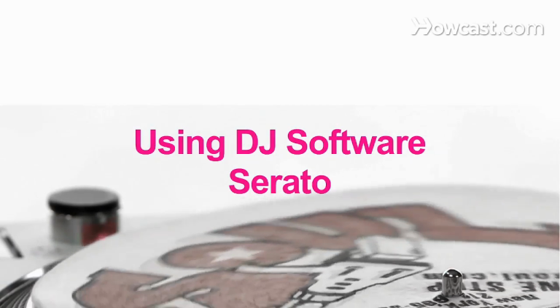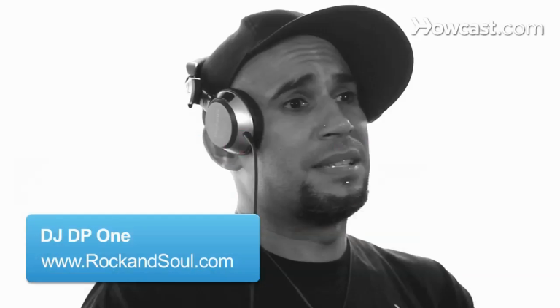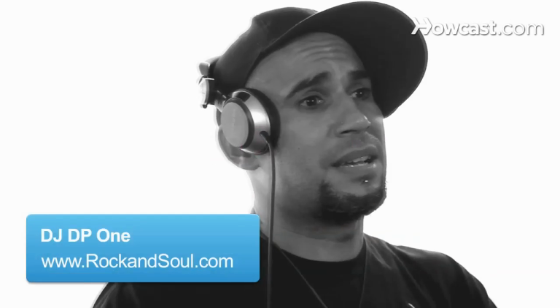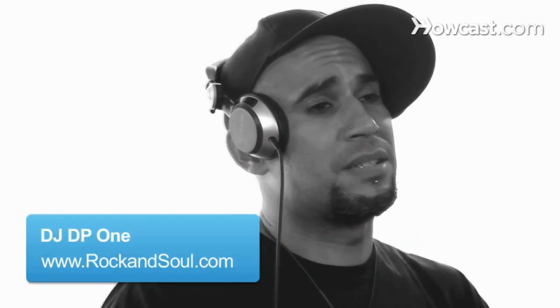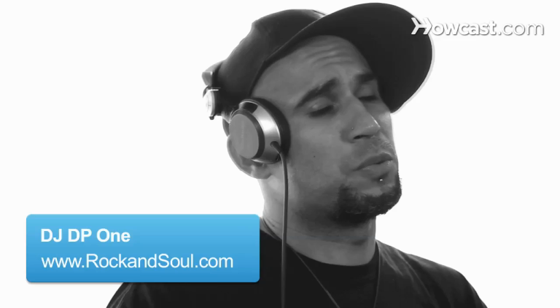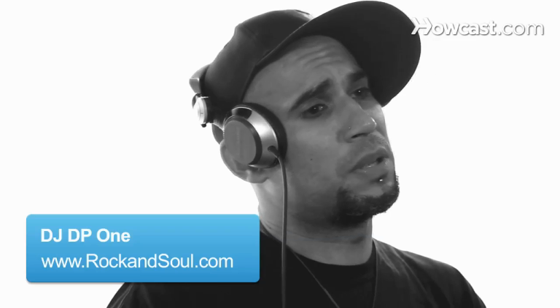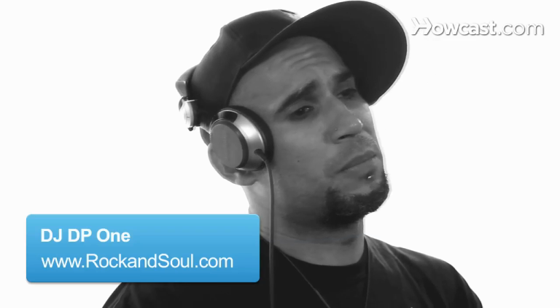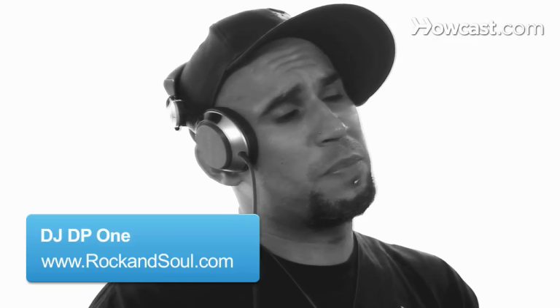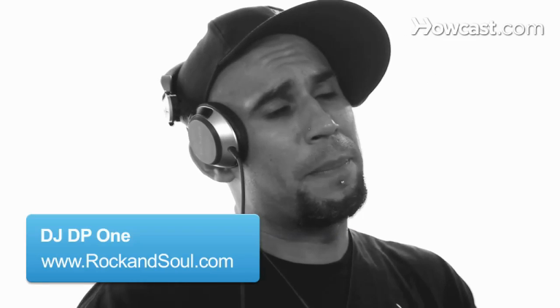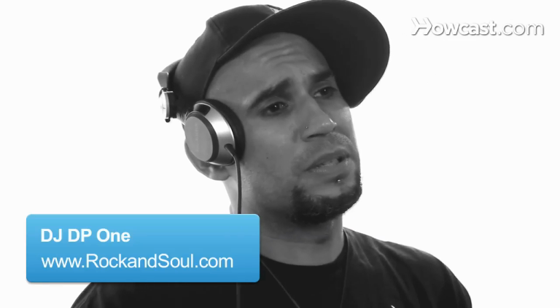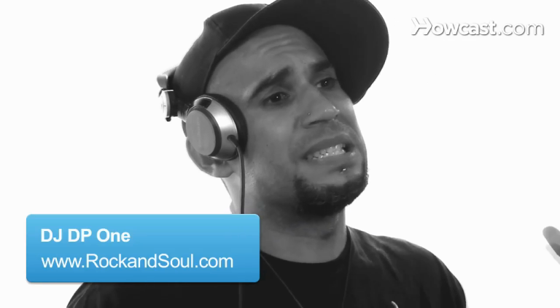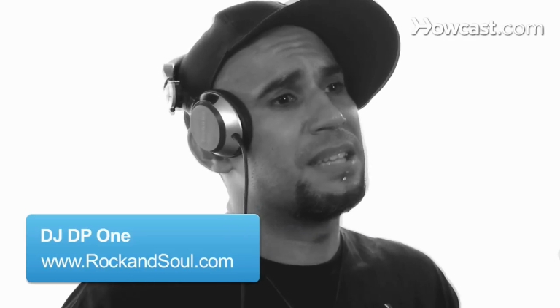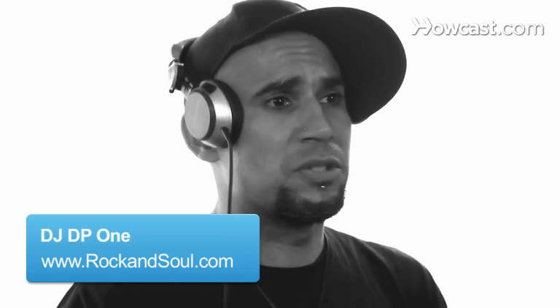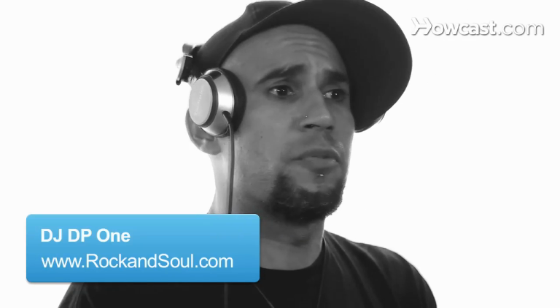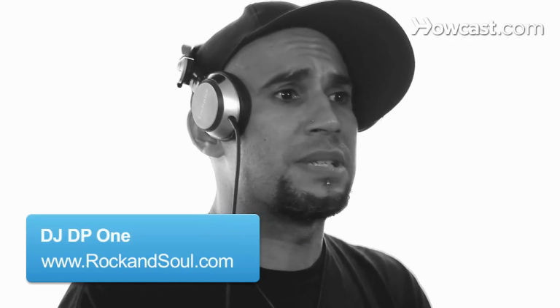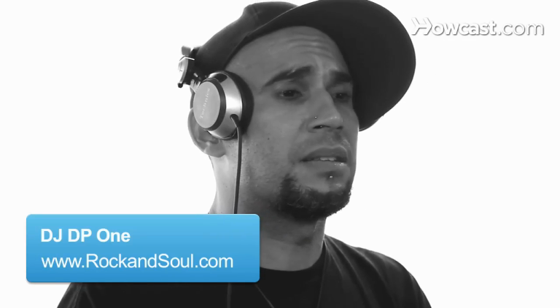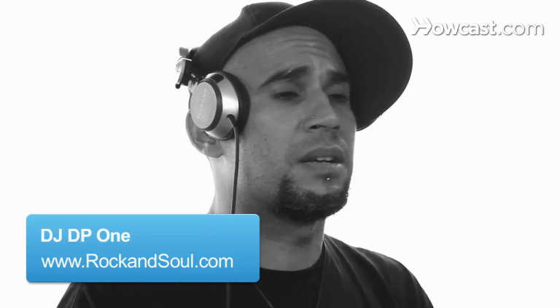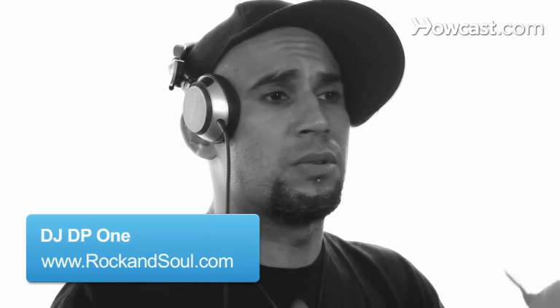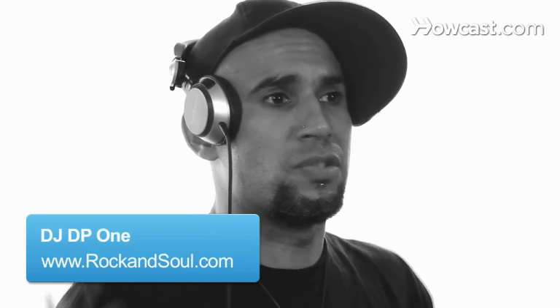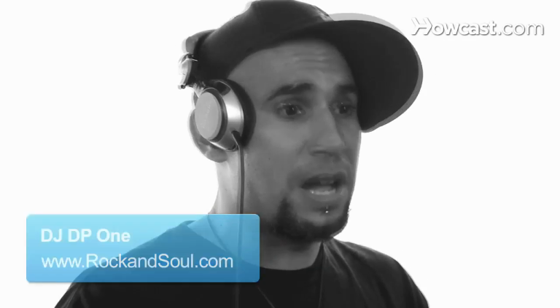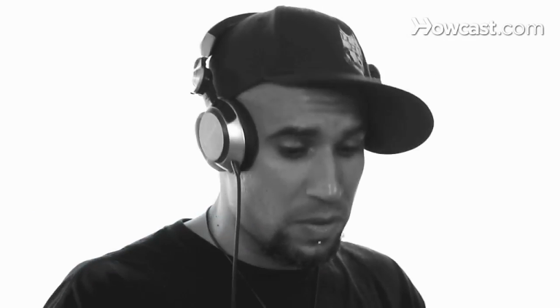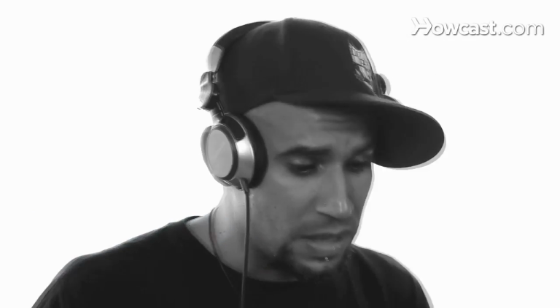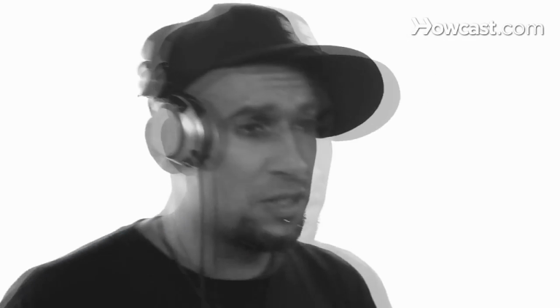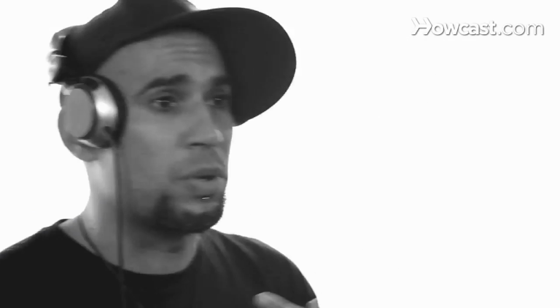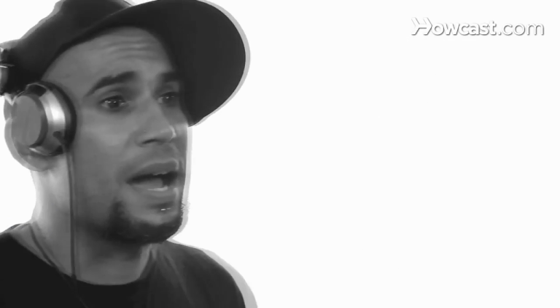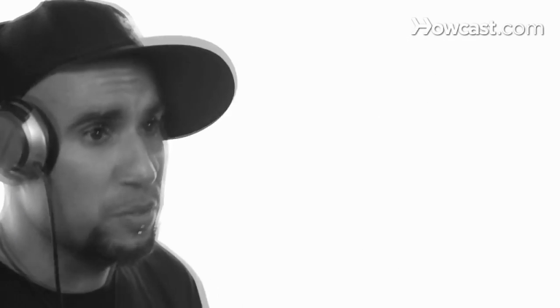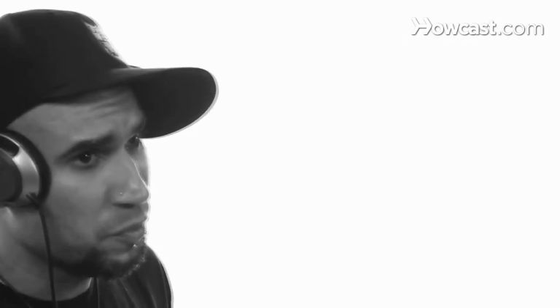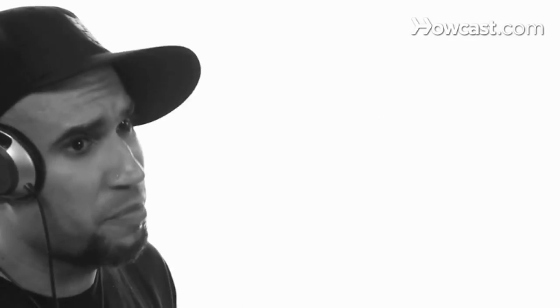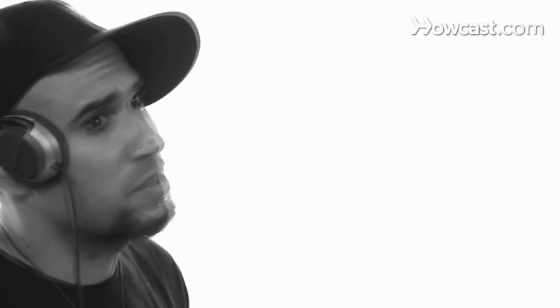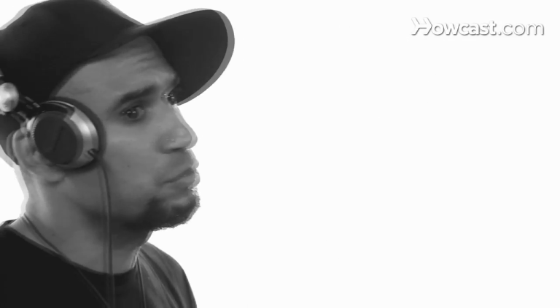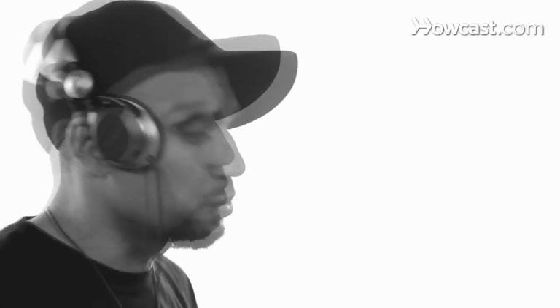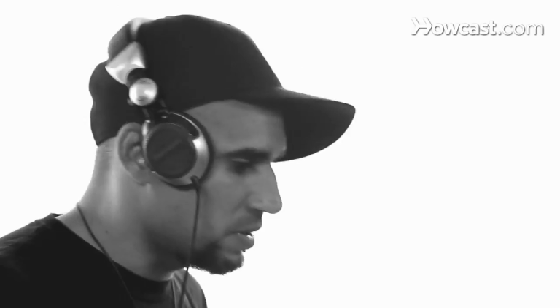This is how to use one of the most popular DJ softwares out there, known as Serato. This is what I use for professional use.